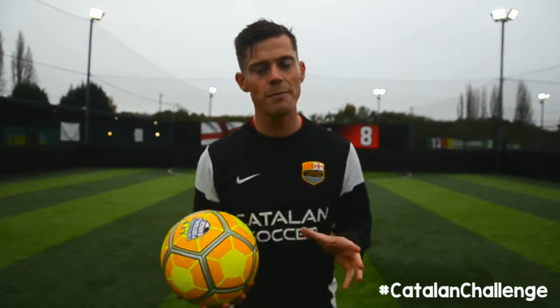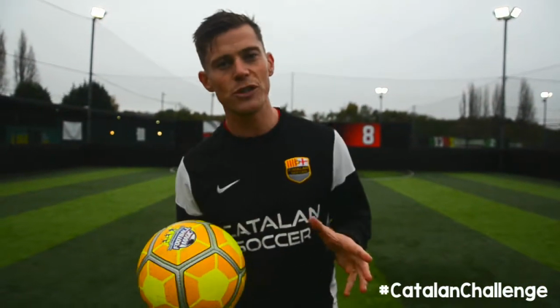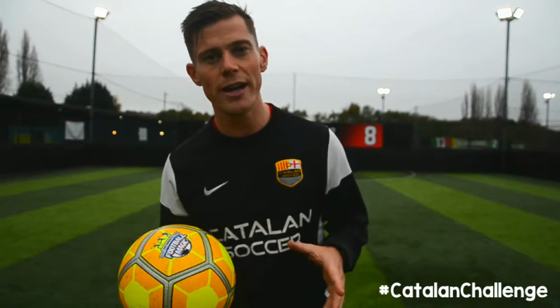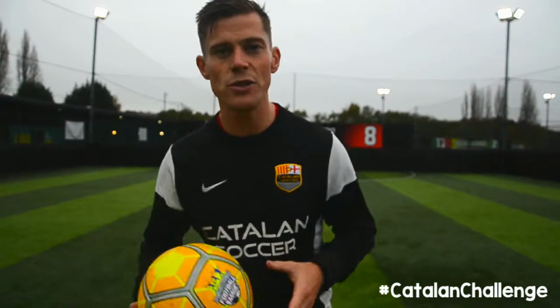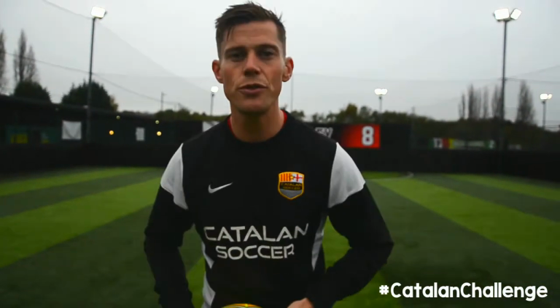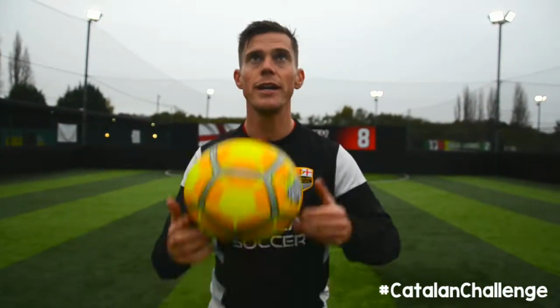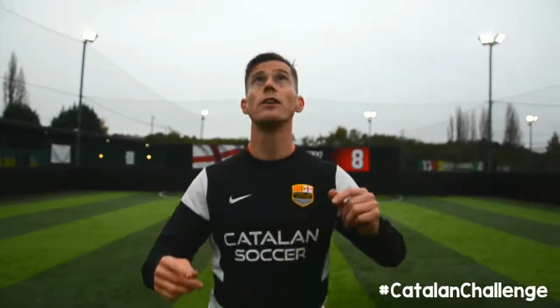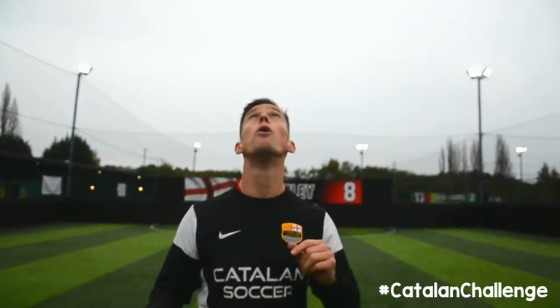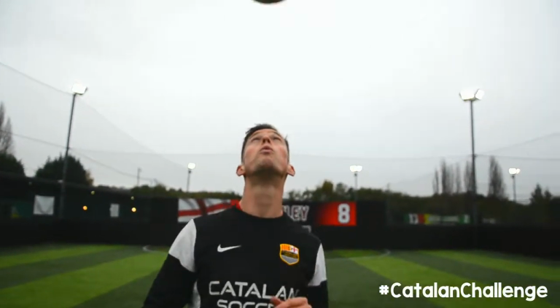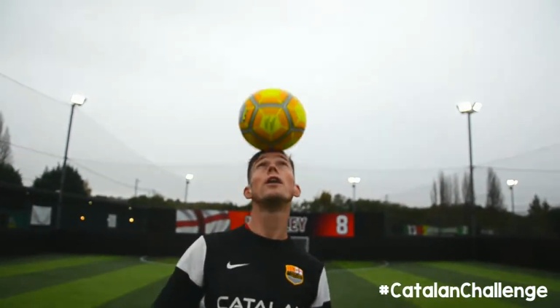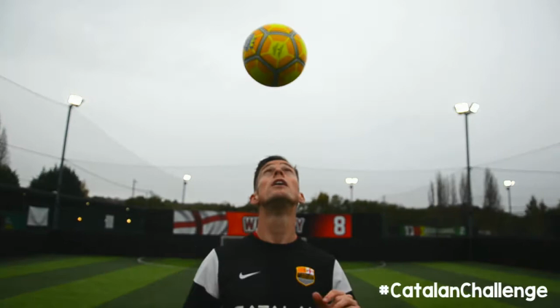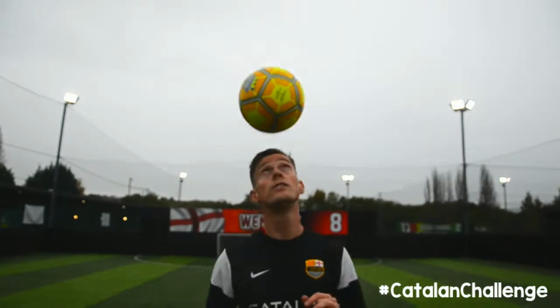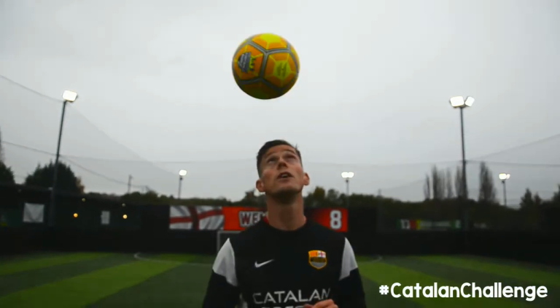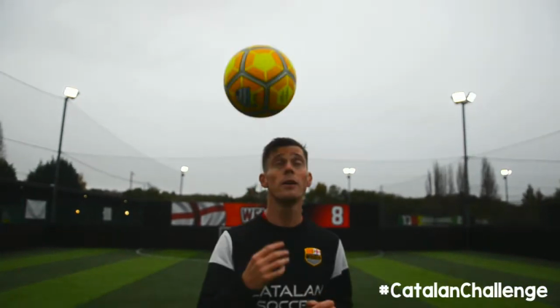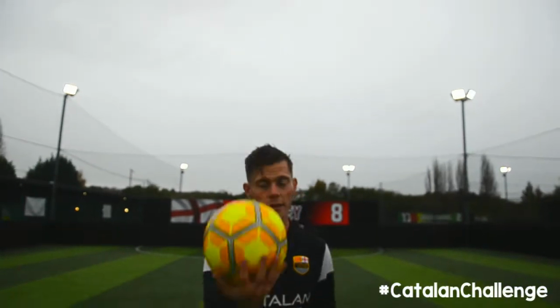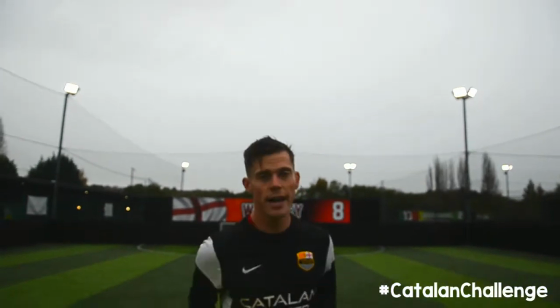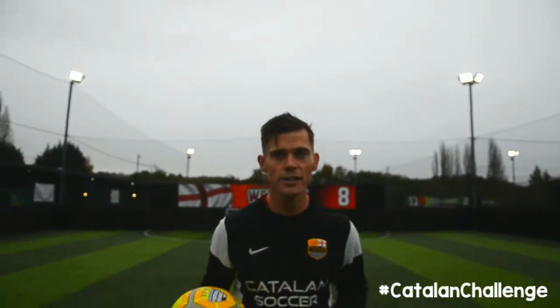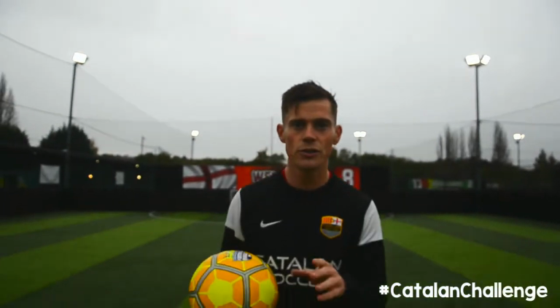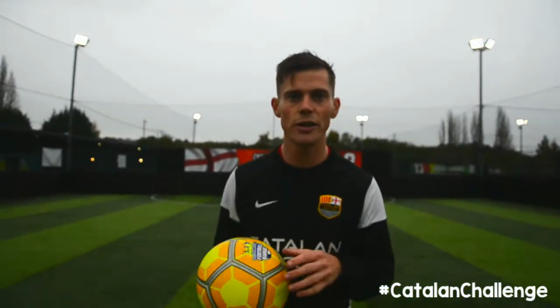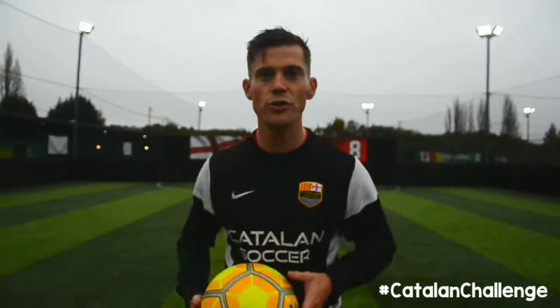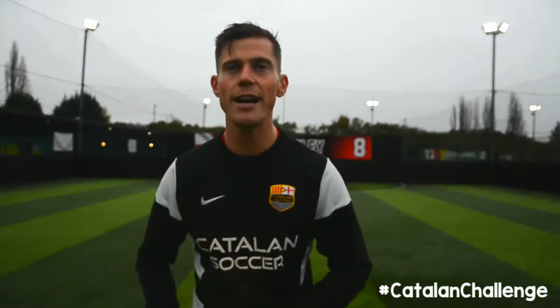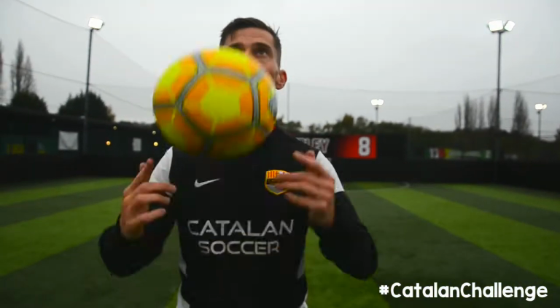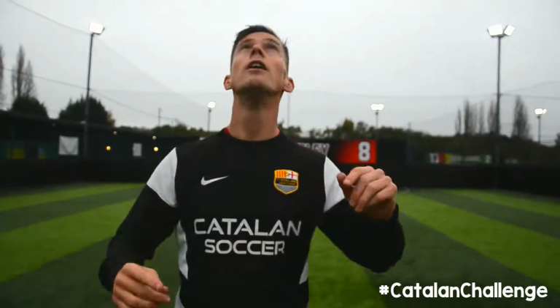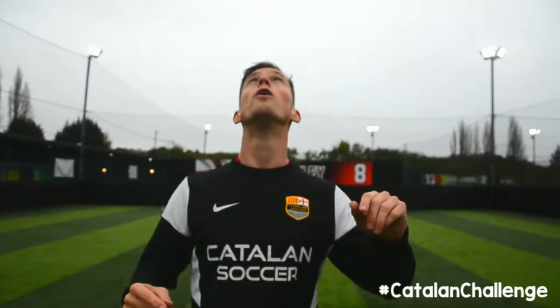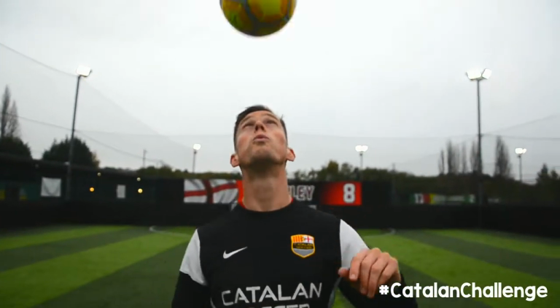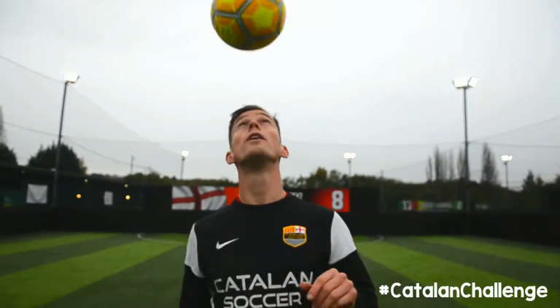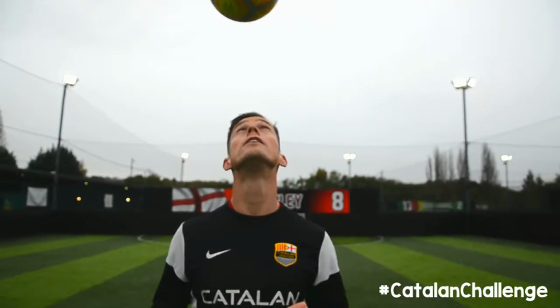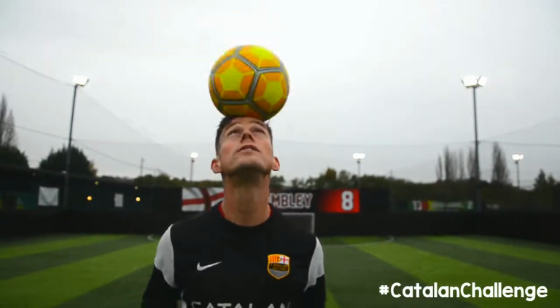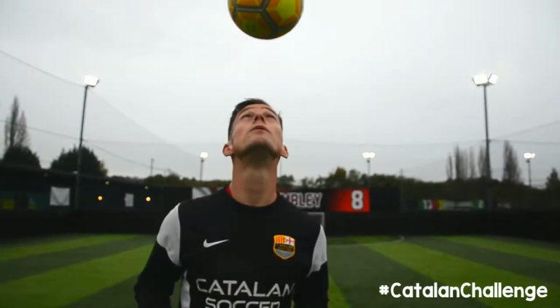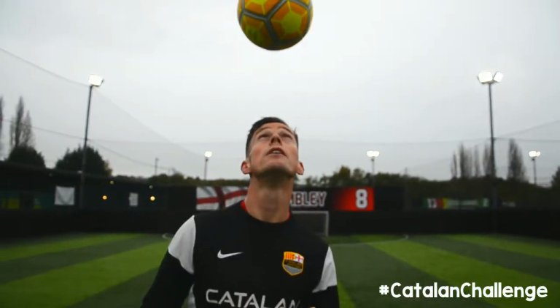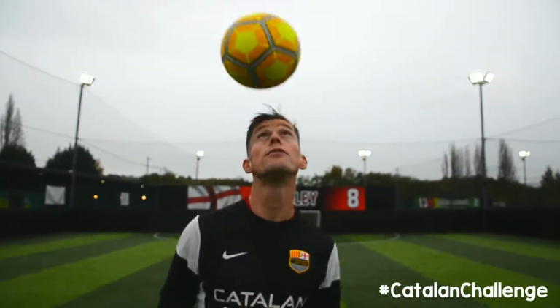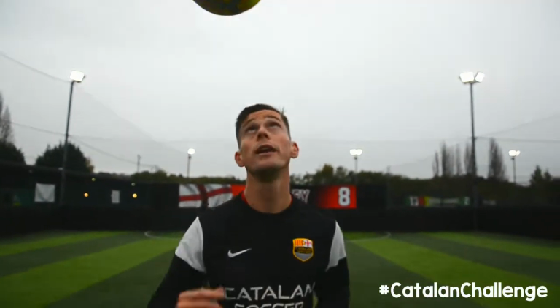Then maybe try two or three. So go one, two, catch. Try to do three now — one, two, three.